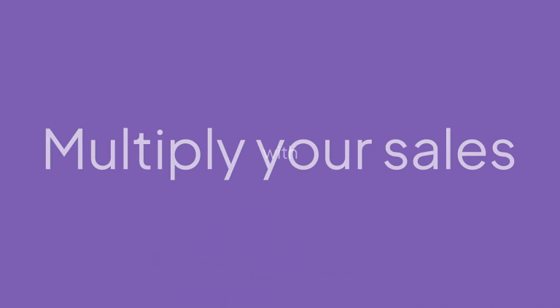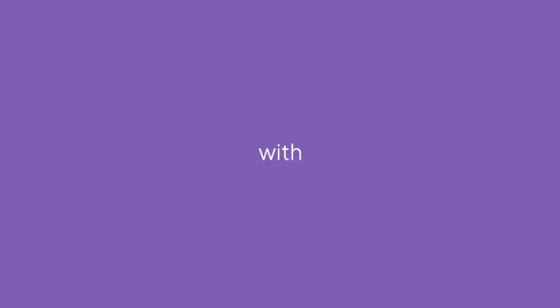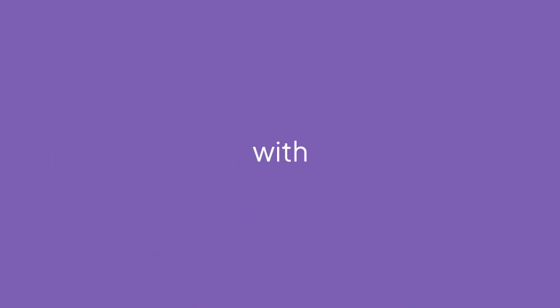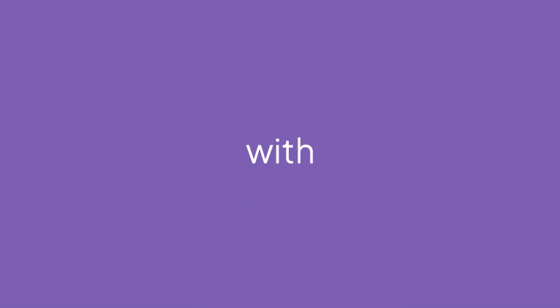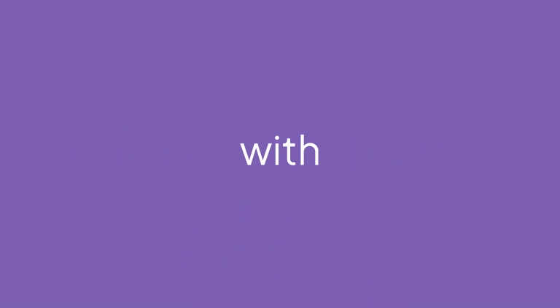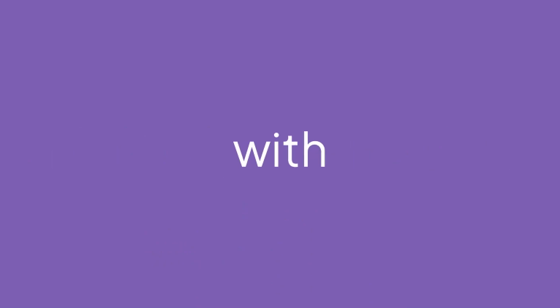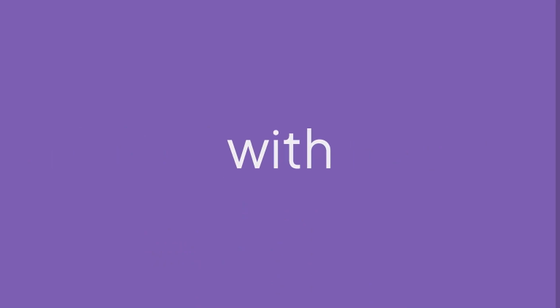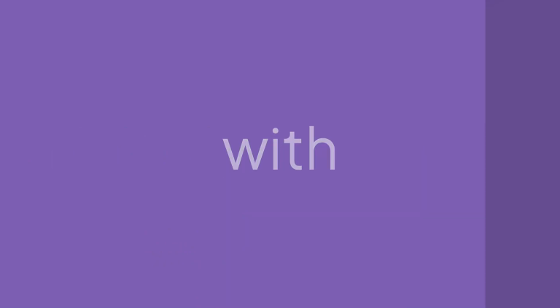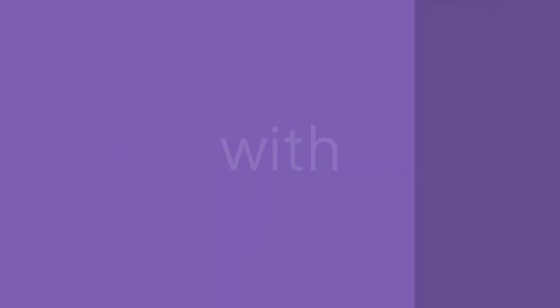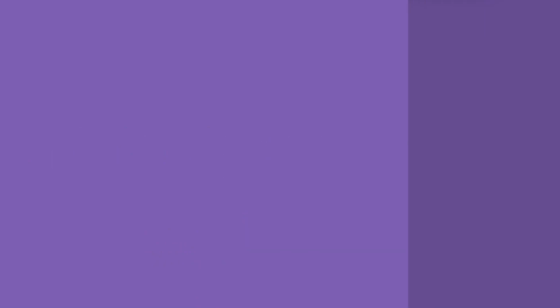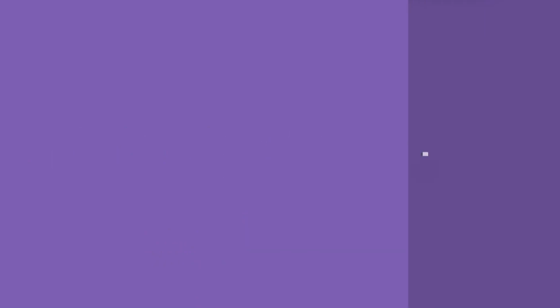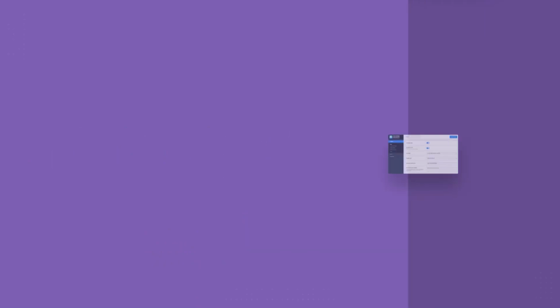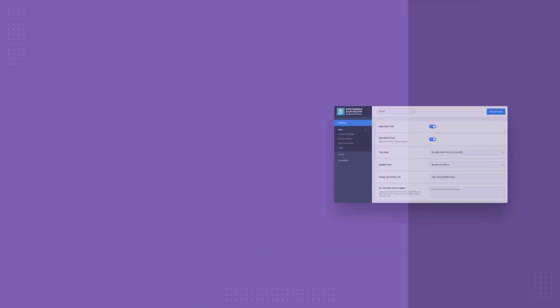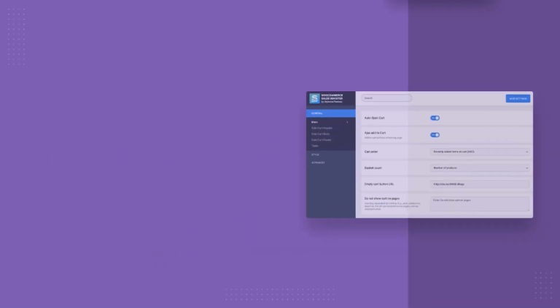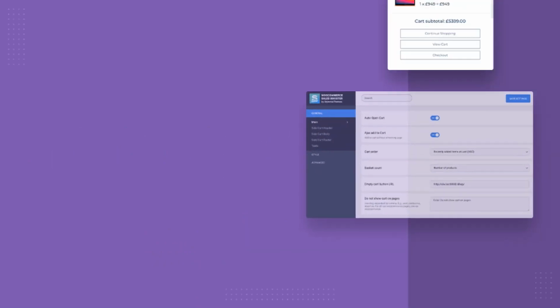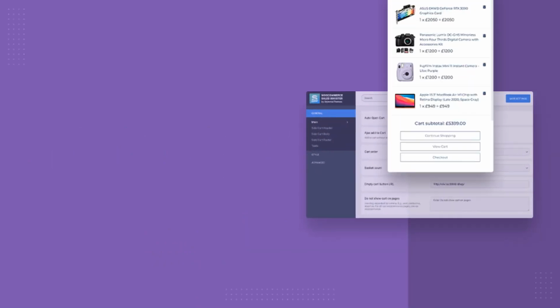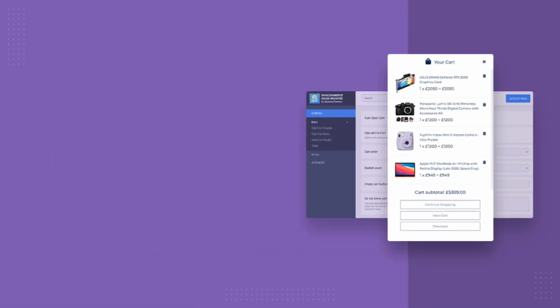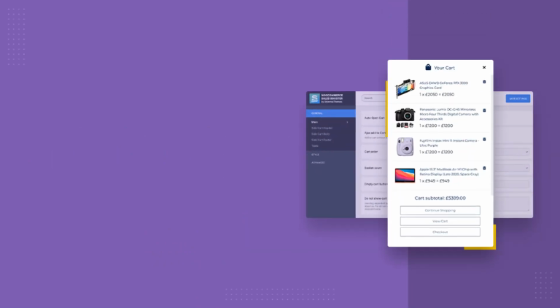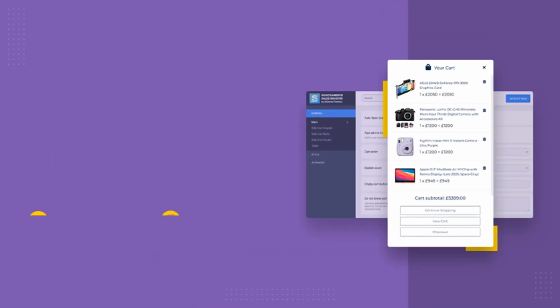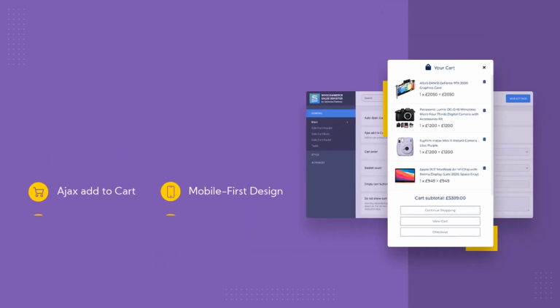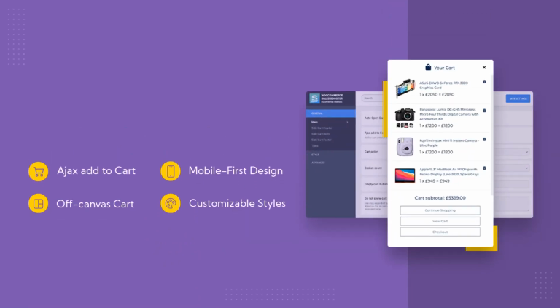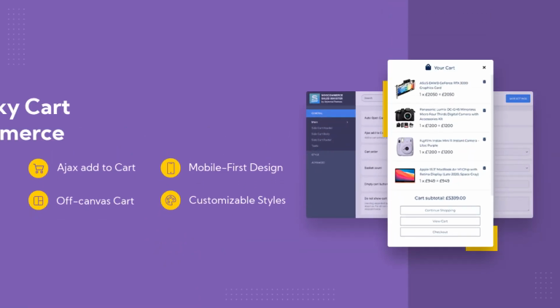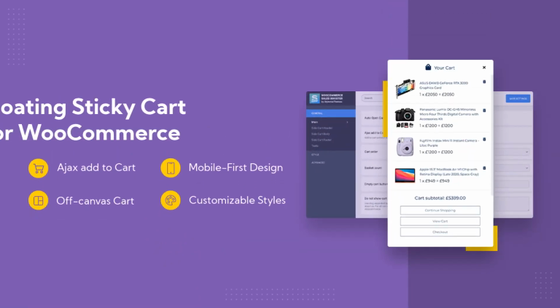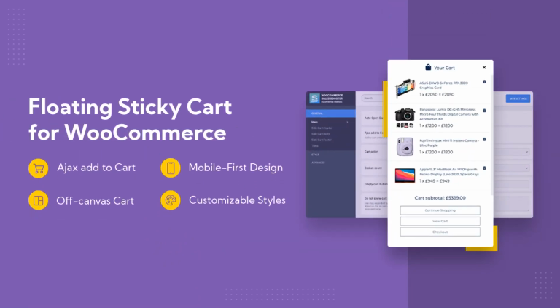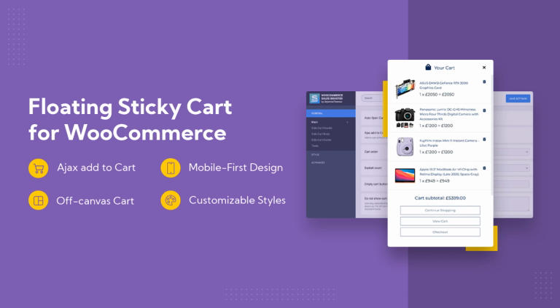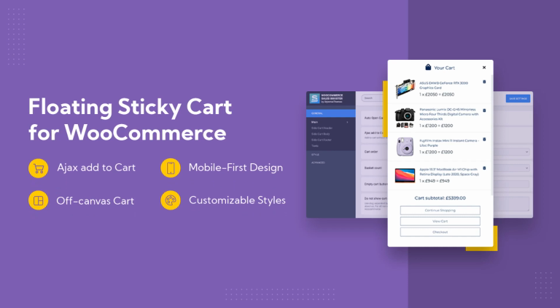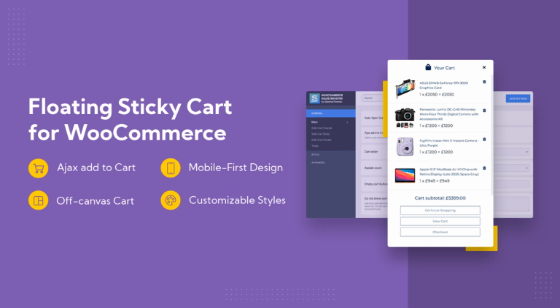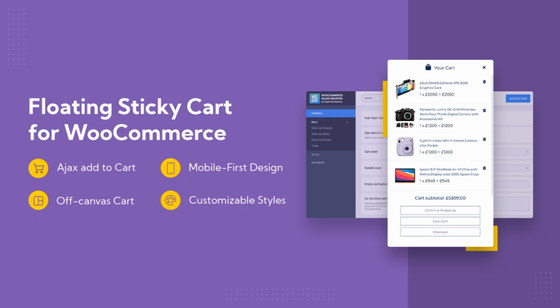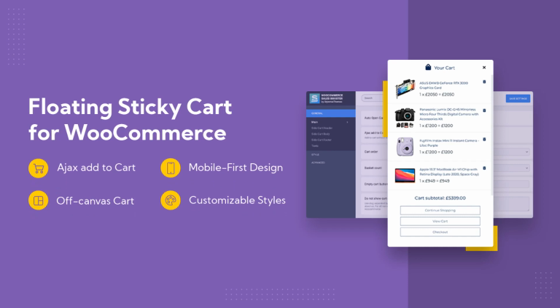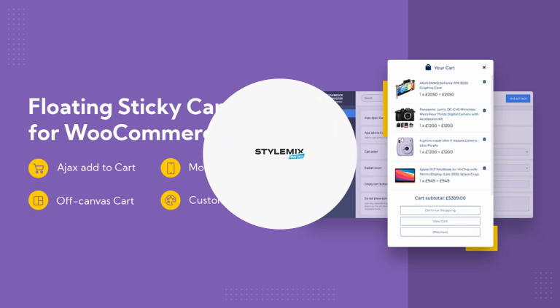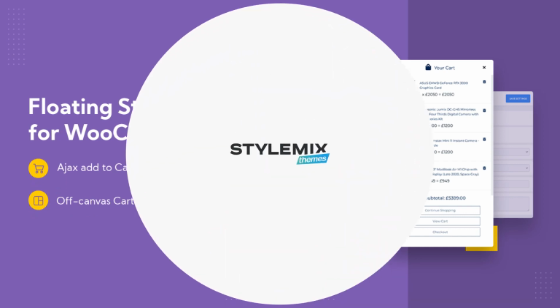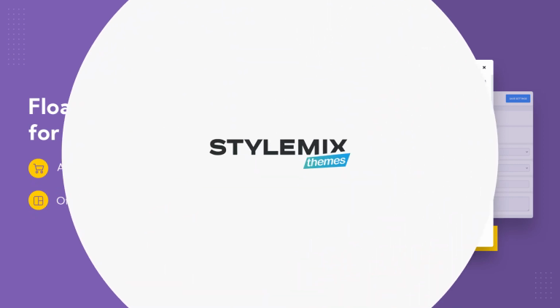With Floating Sticky Cart, your online store will become even more attractive to your customers. Try it and you will not regret it.